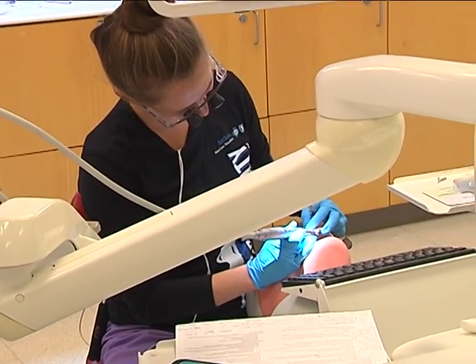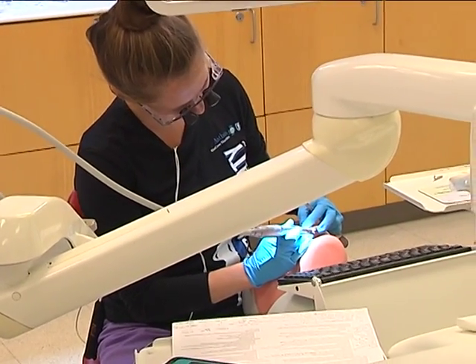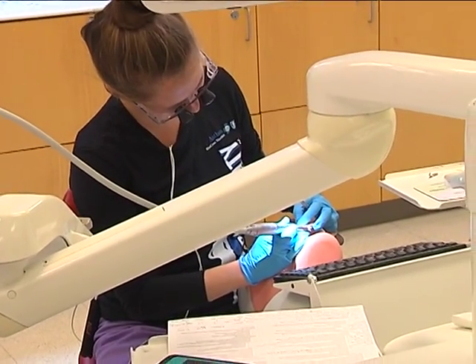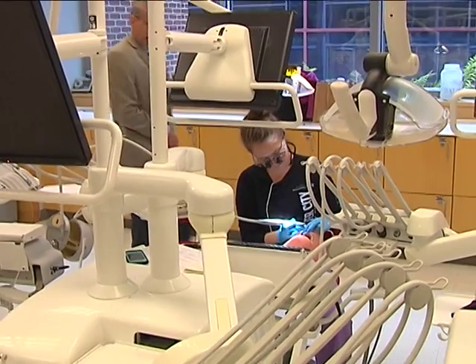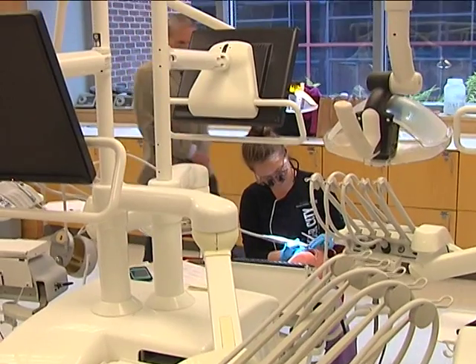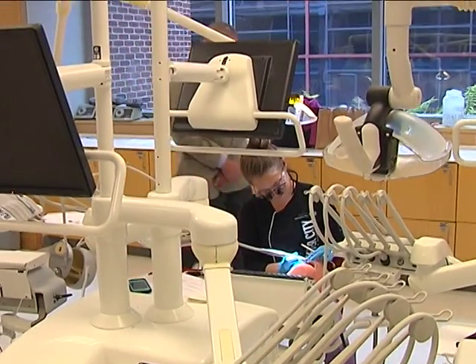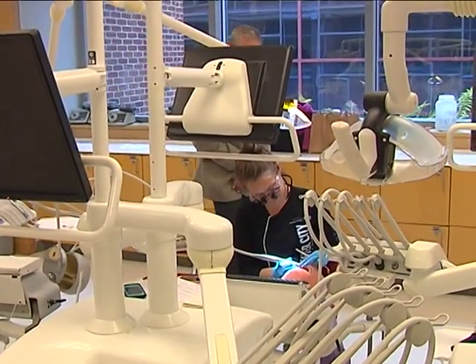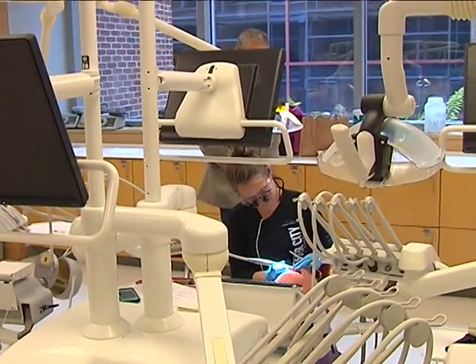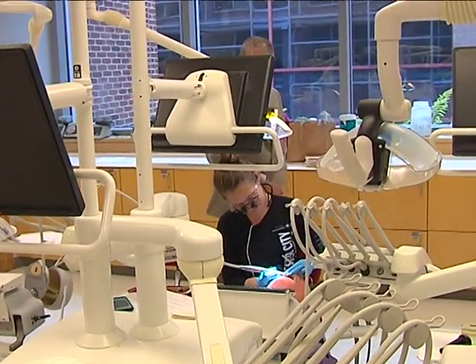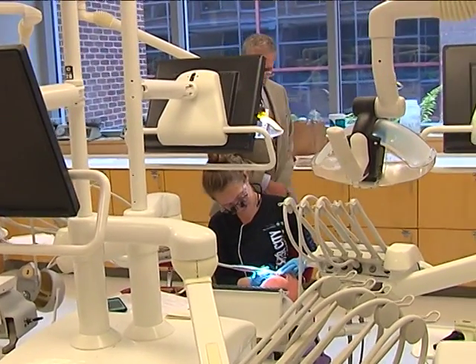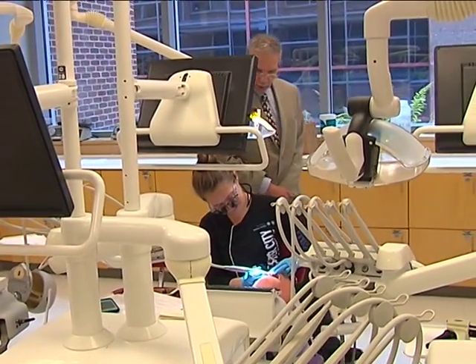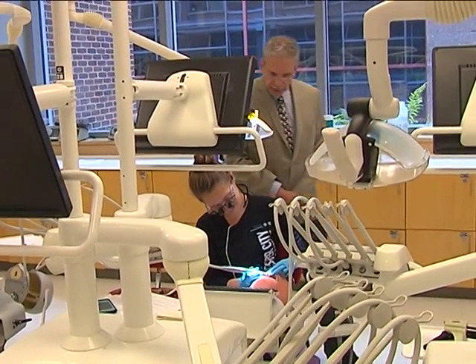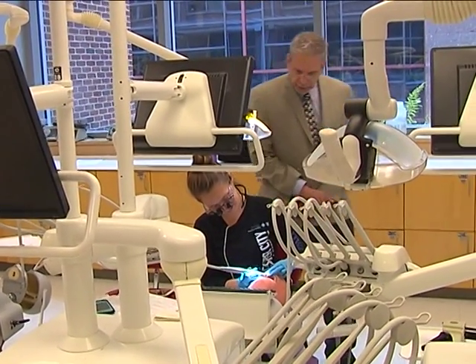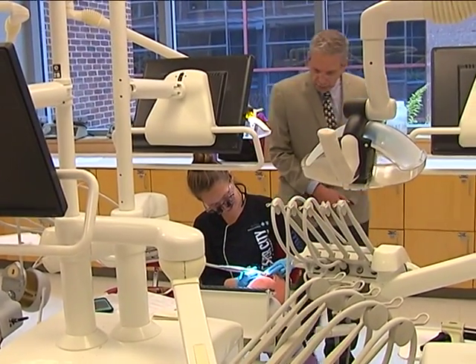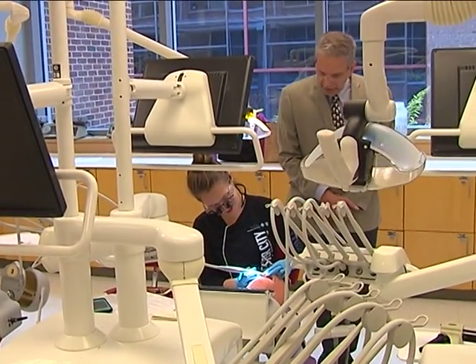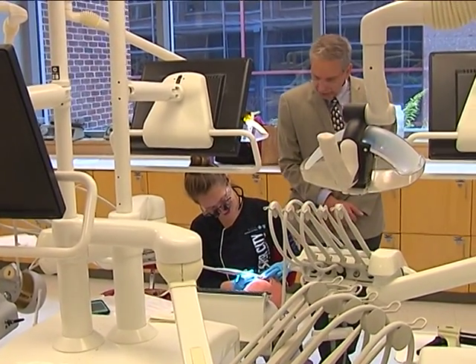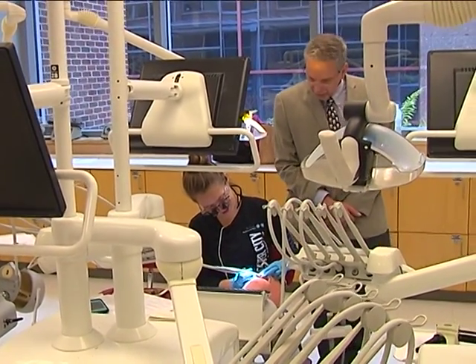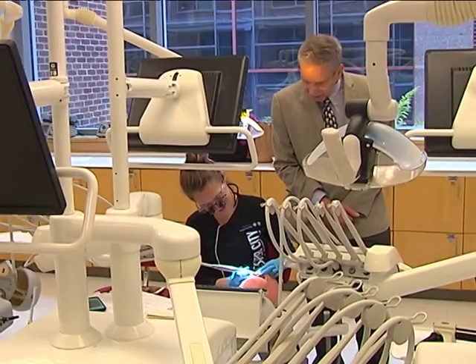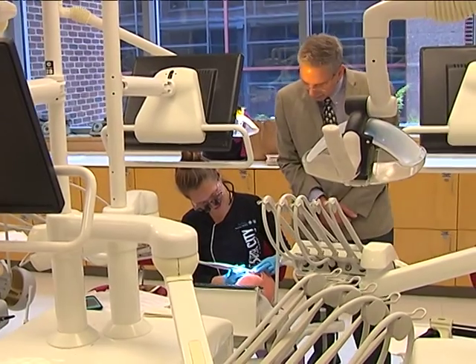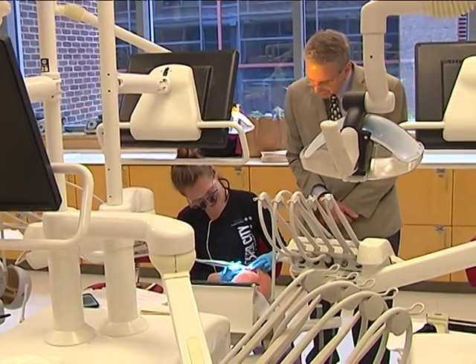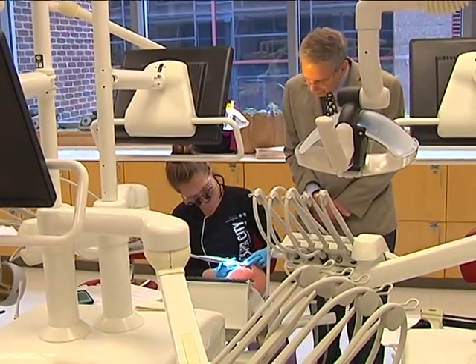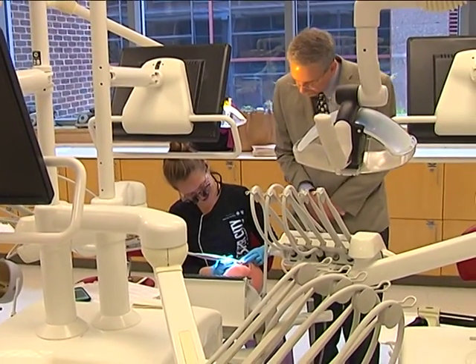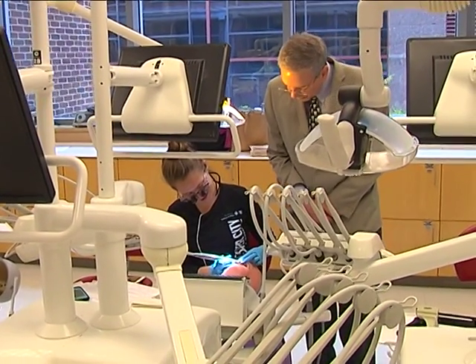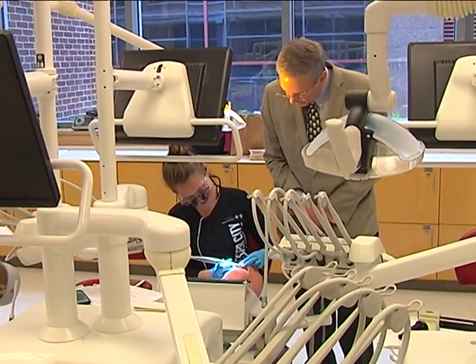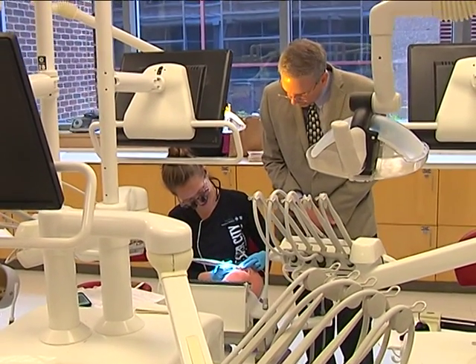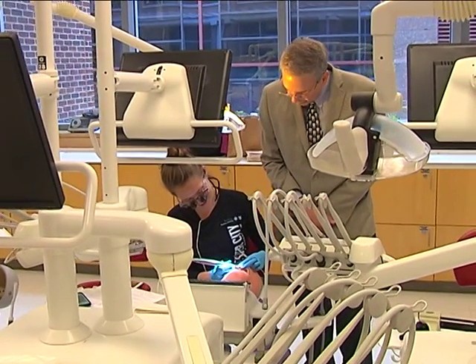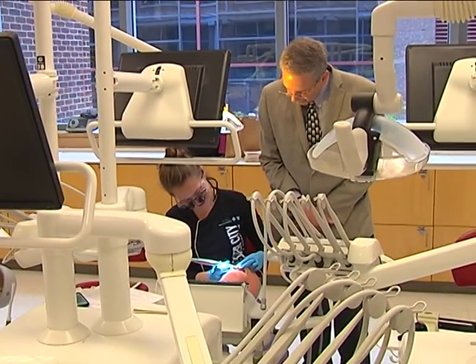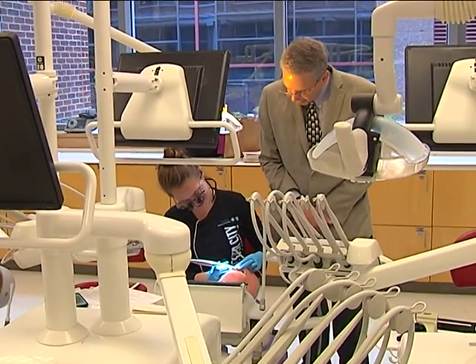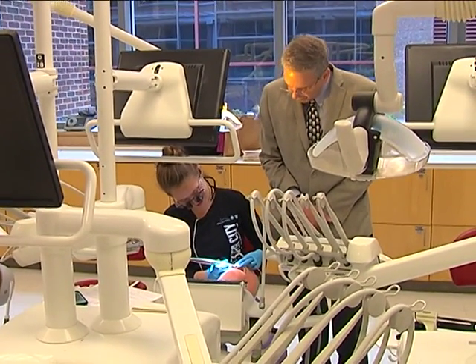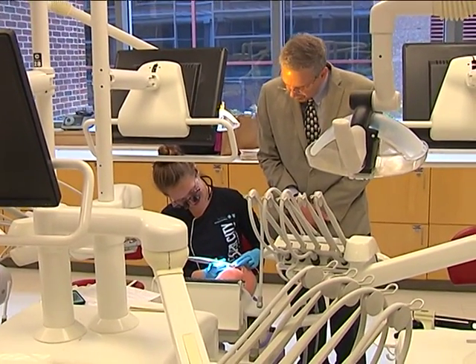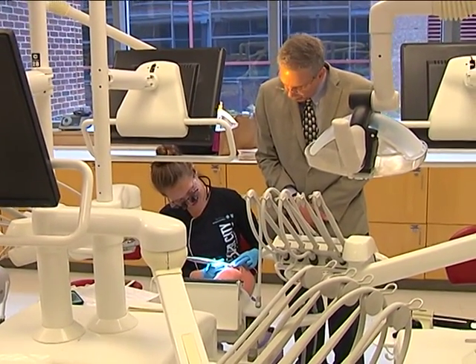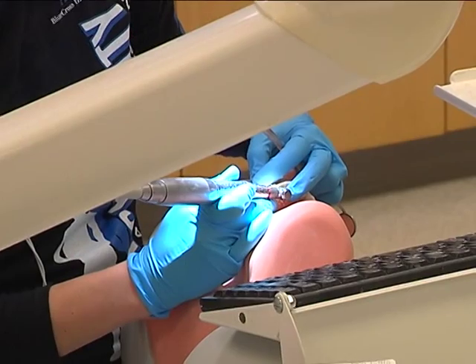Some things will not change. Dental exams, drilling out and filling cavities, and periodic cleanings will continue to be as important as ever.